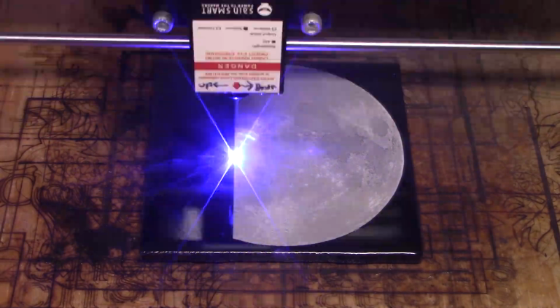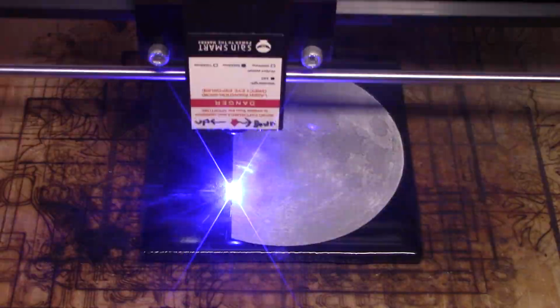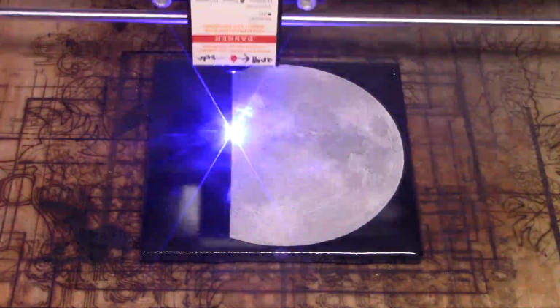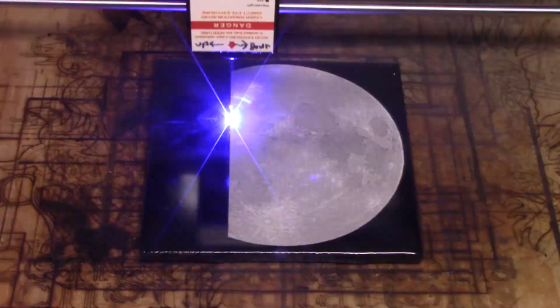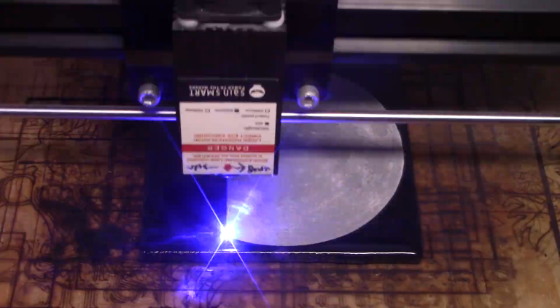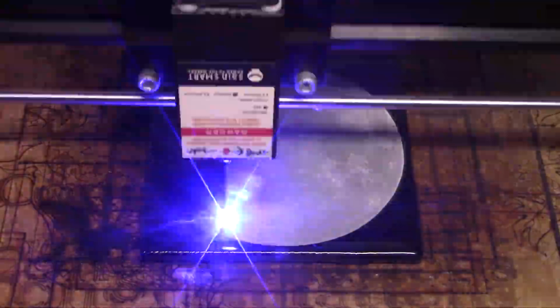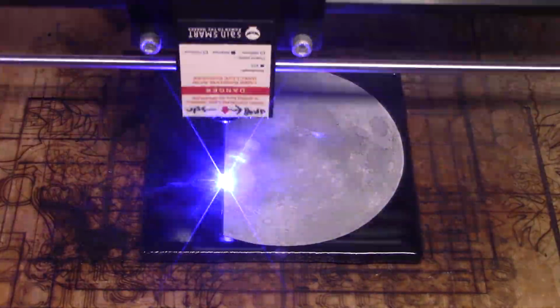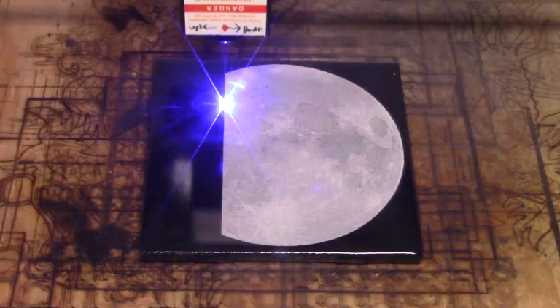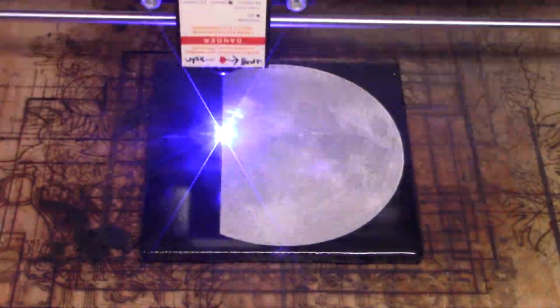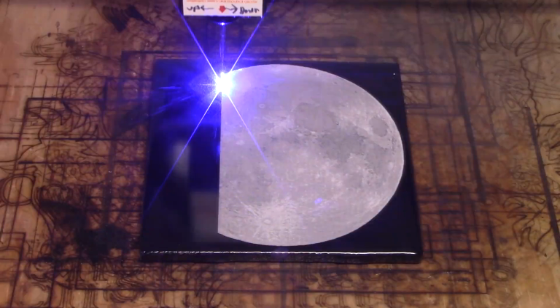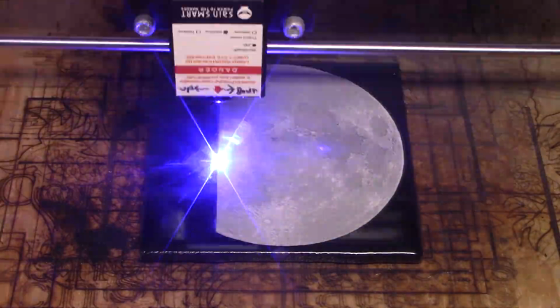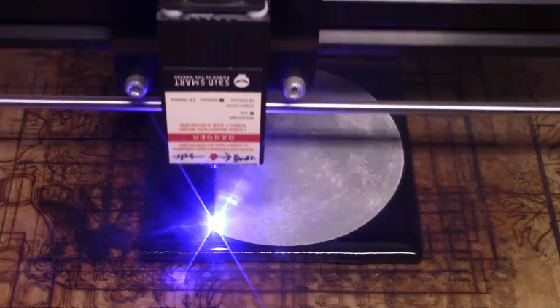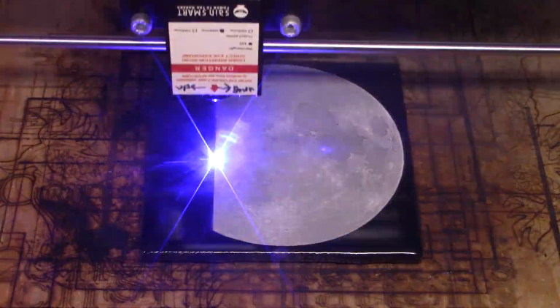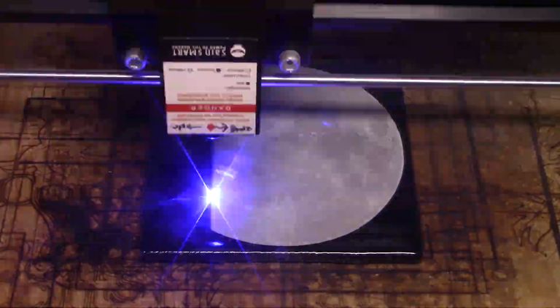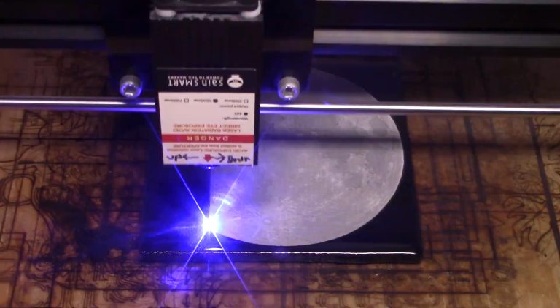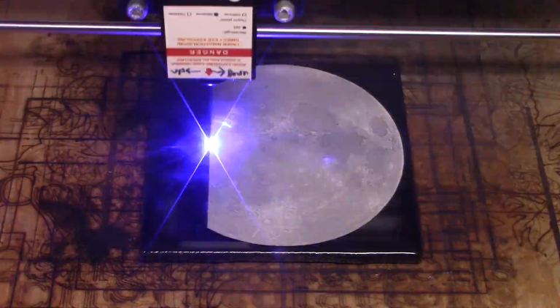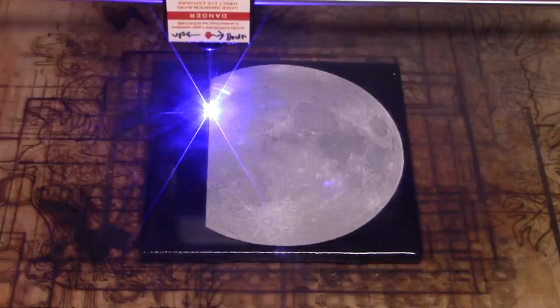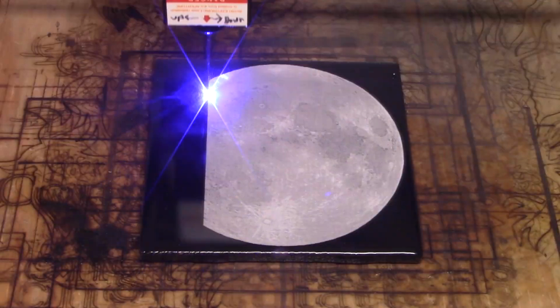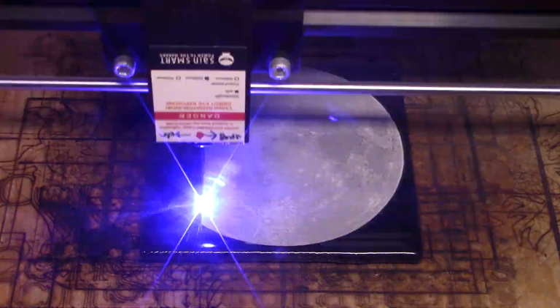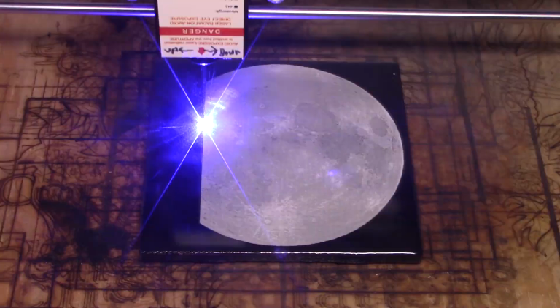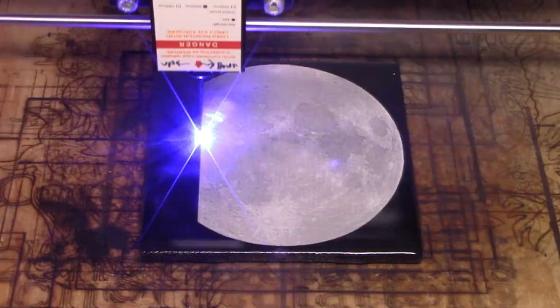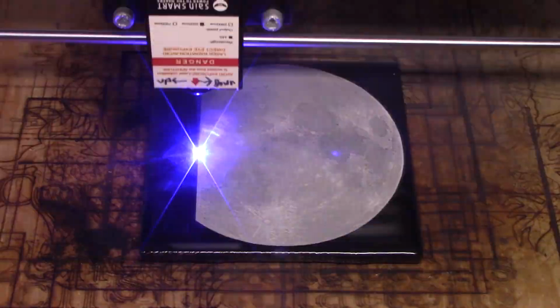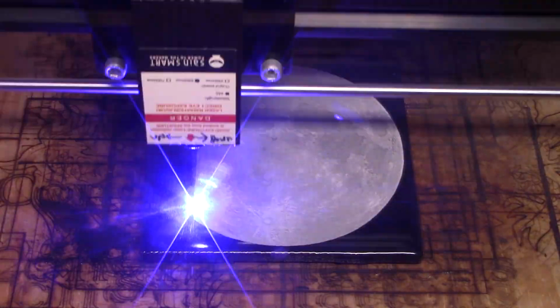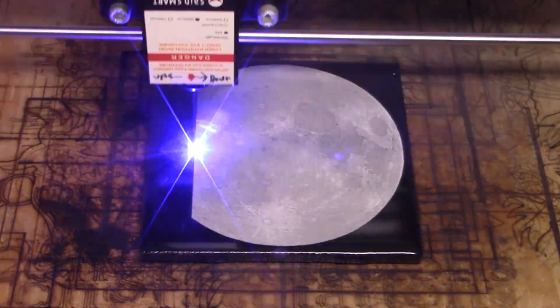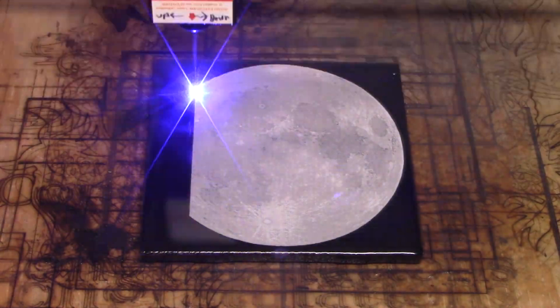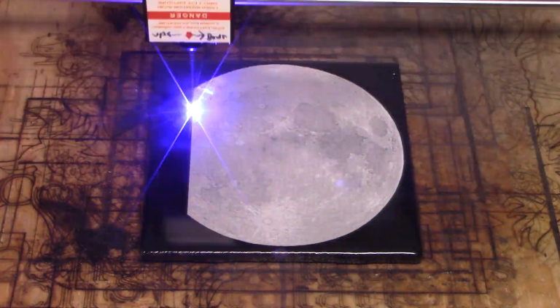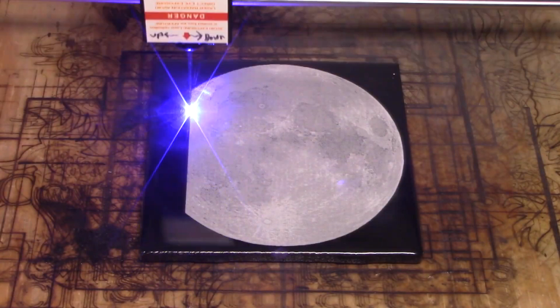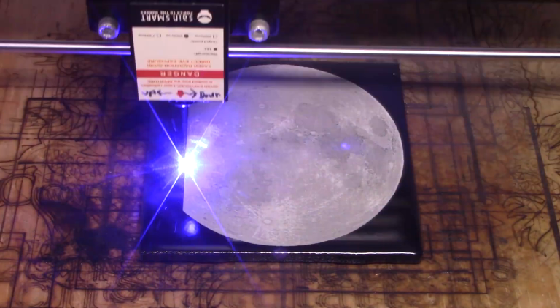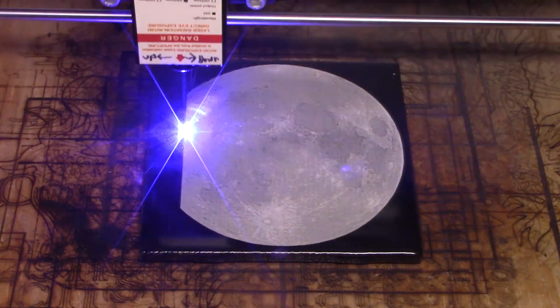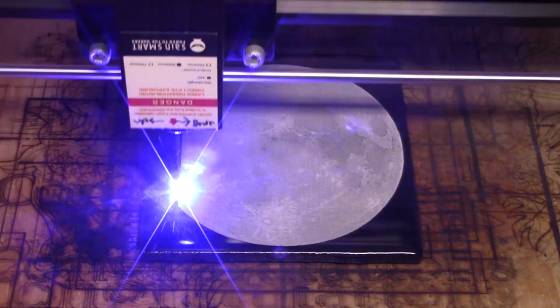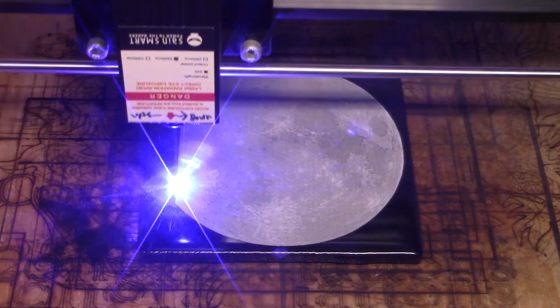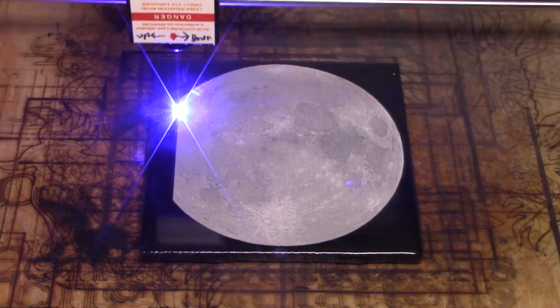In the background, let's listen to the audio from the first man landing on the moon, back from 1969.